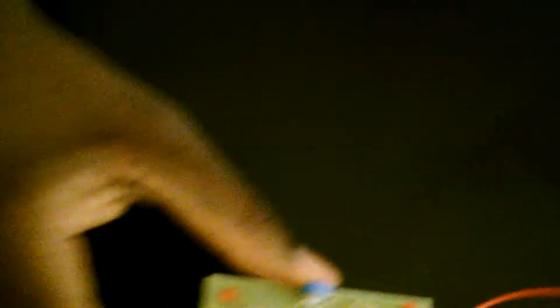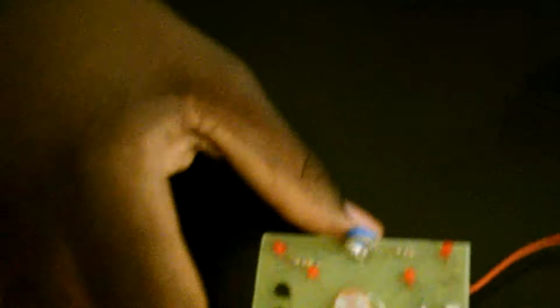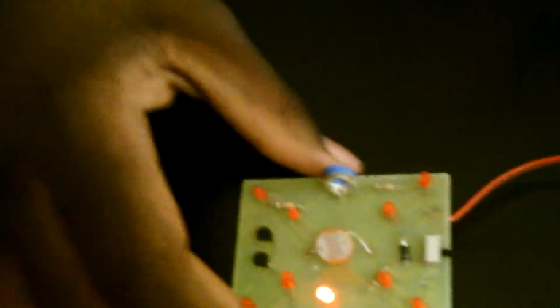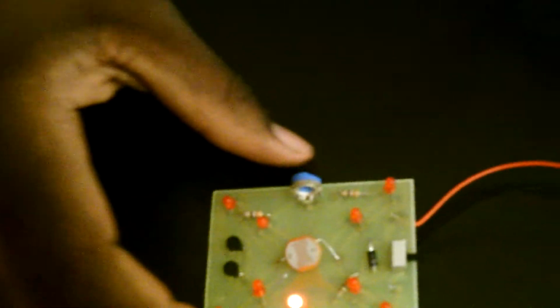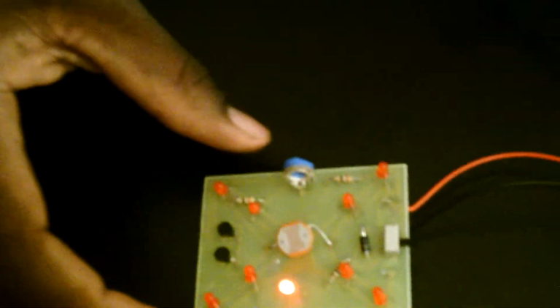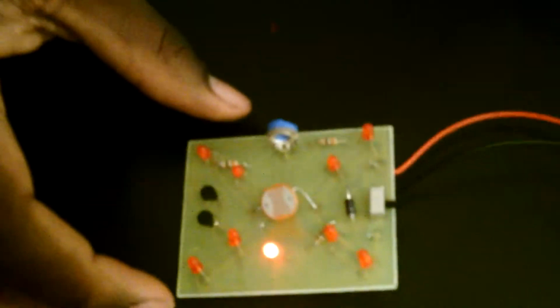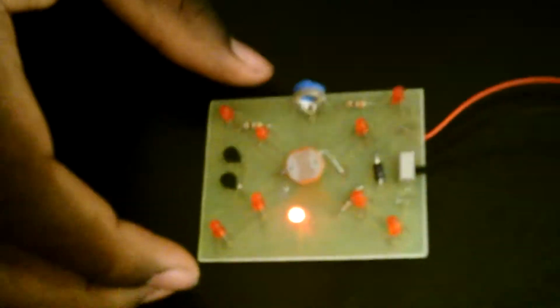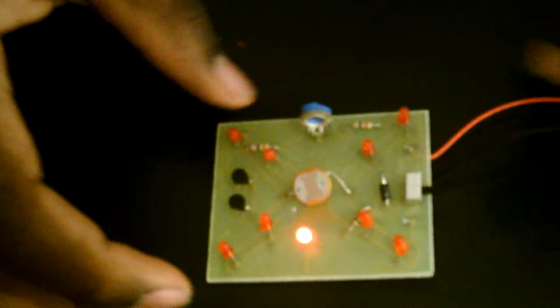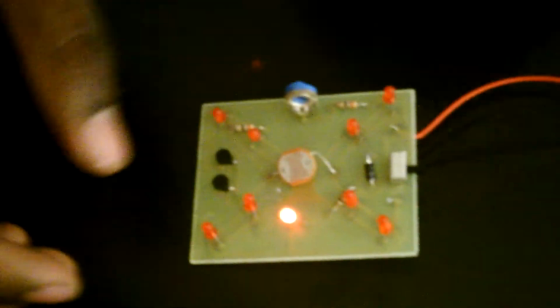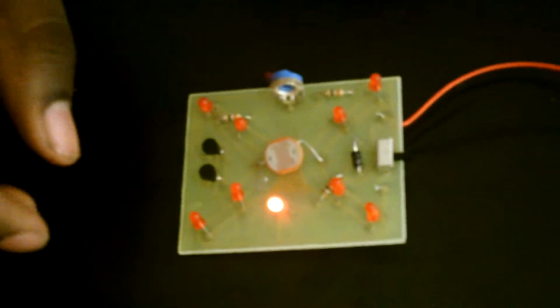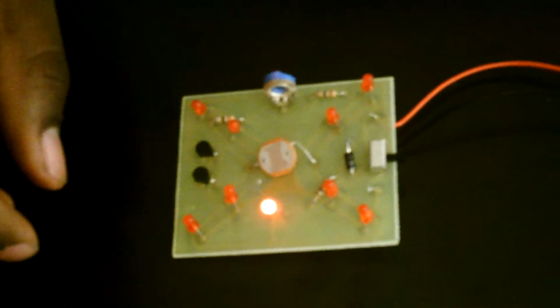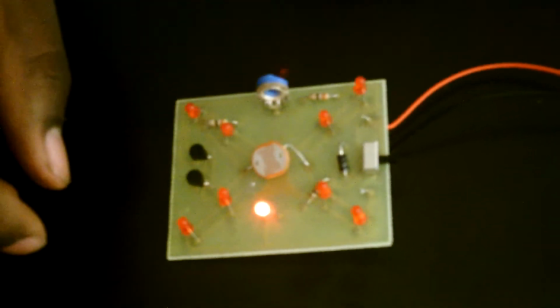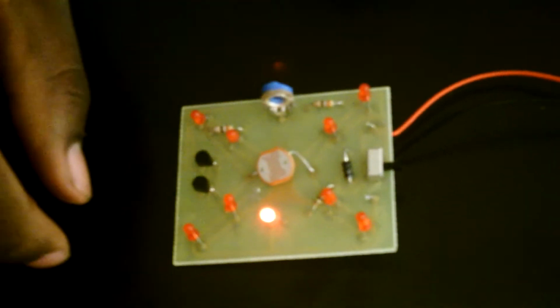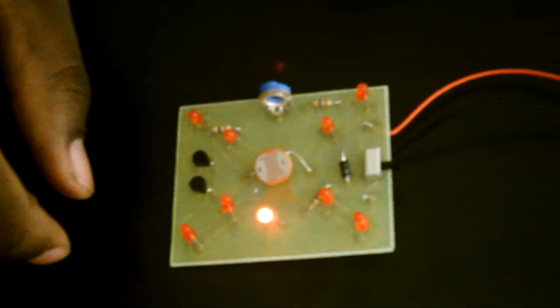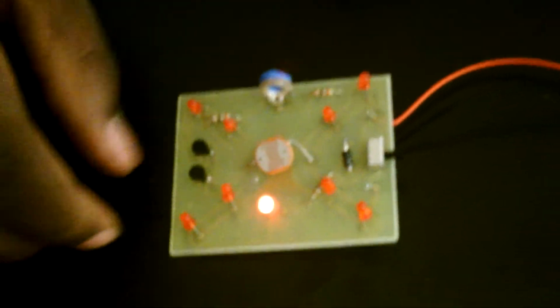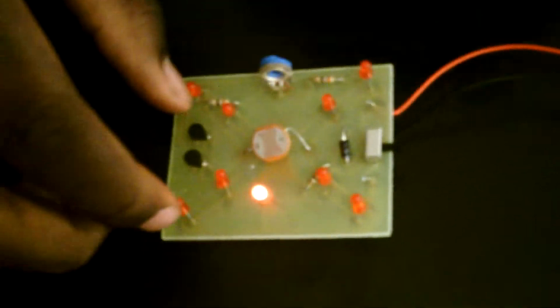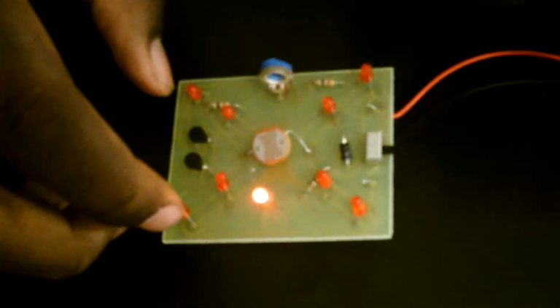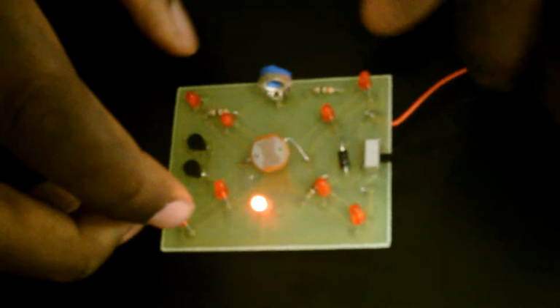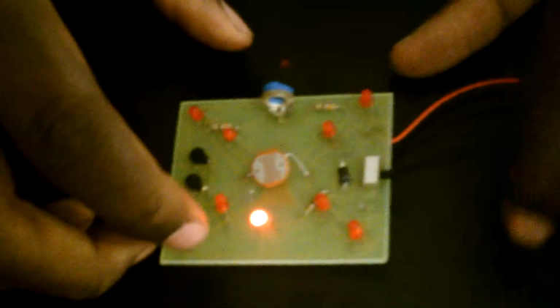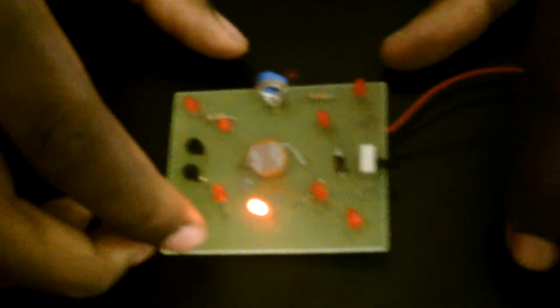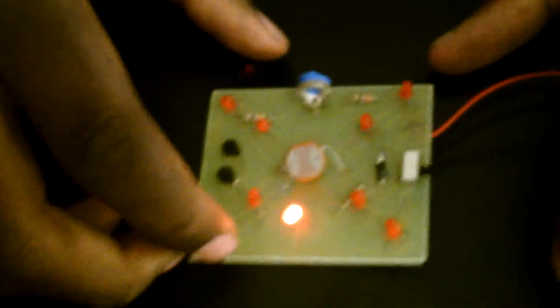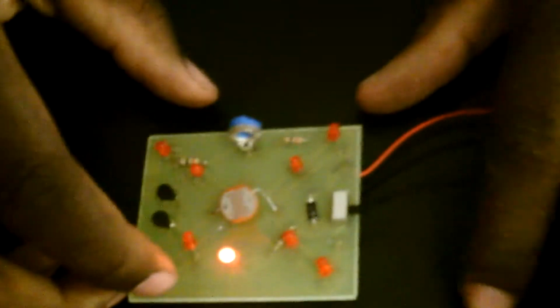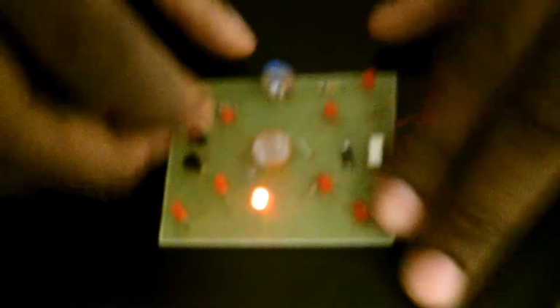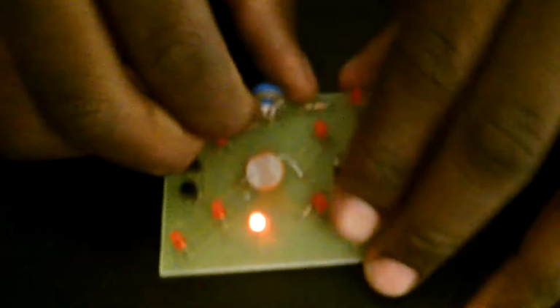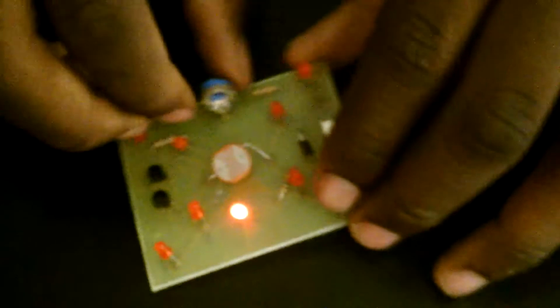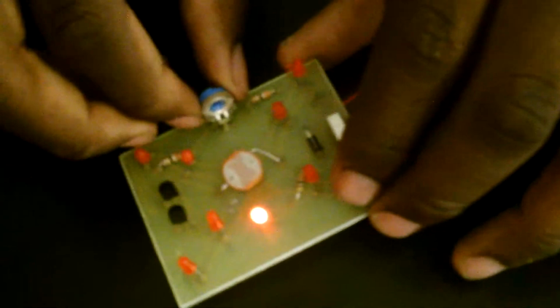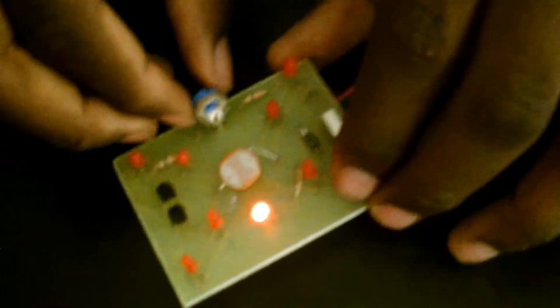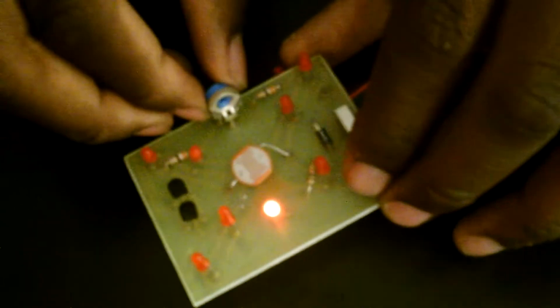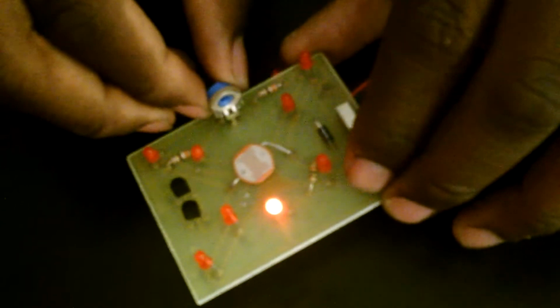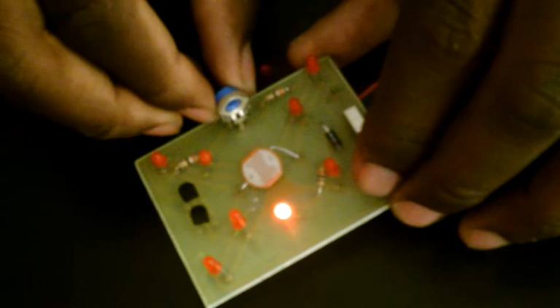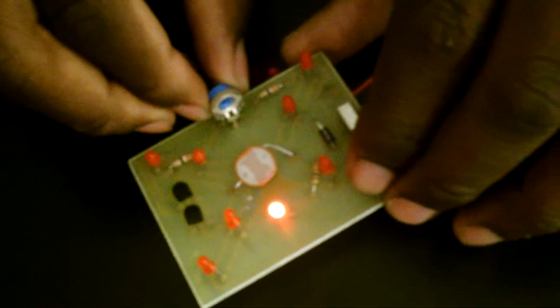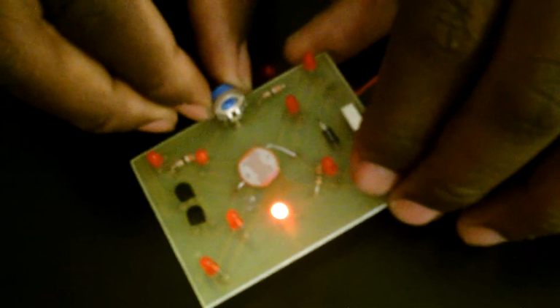Alright, let's get a demonstration. You may need to change the sensitivity in order for the light to be detected.